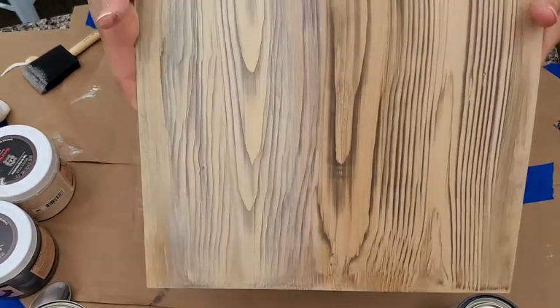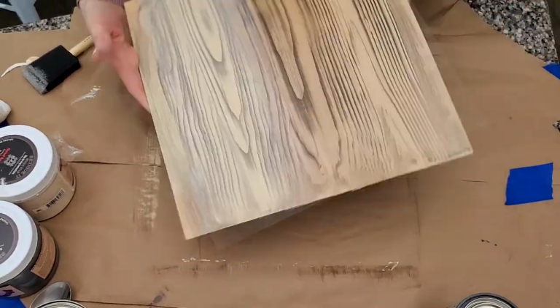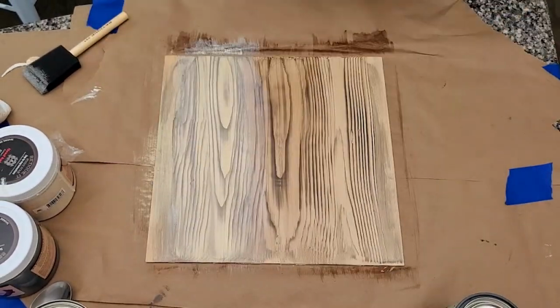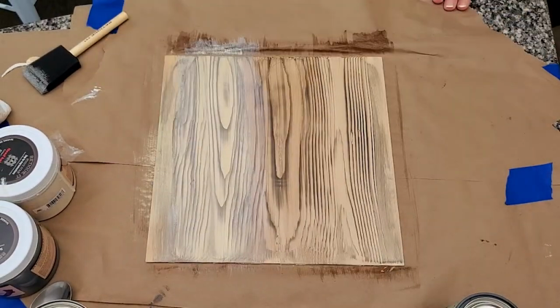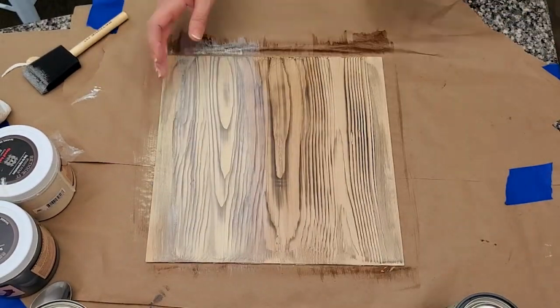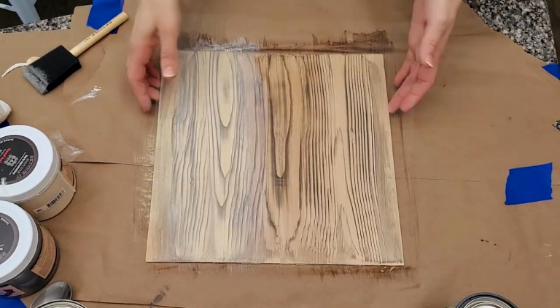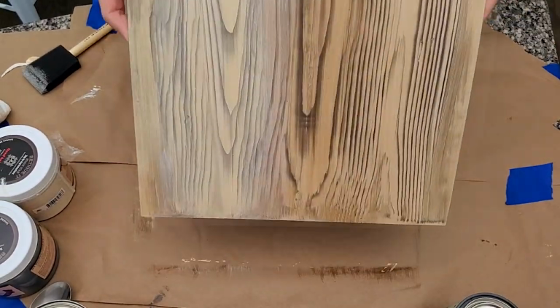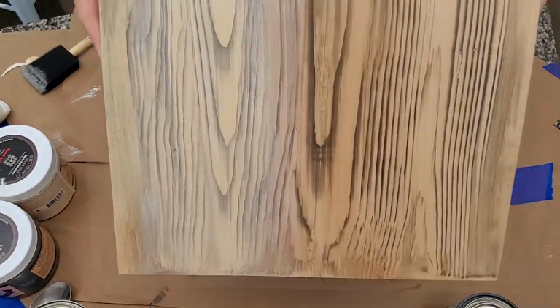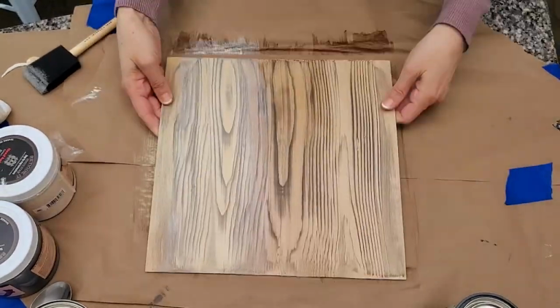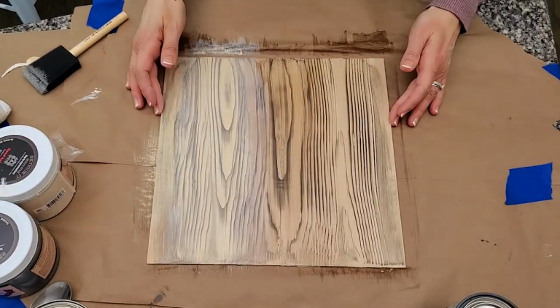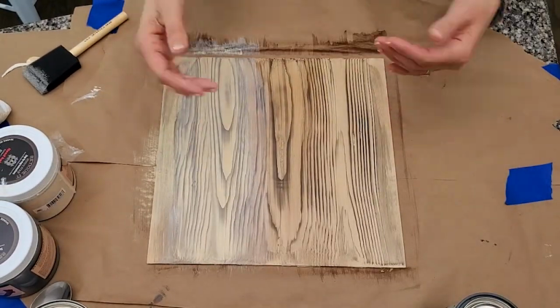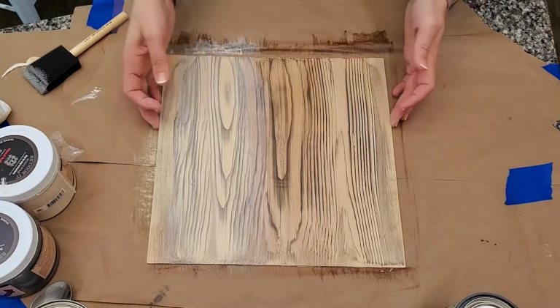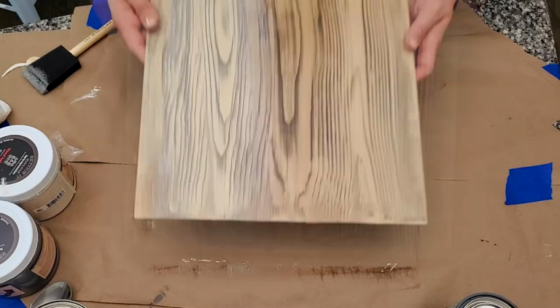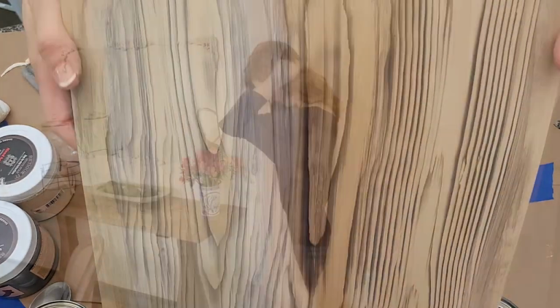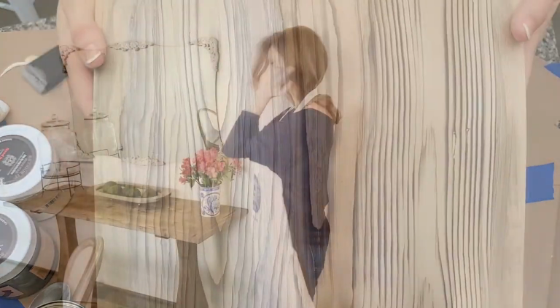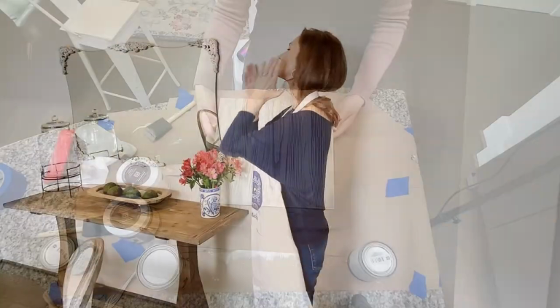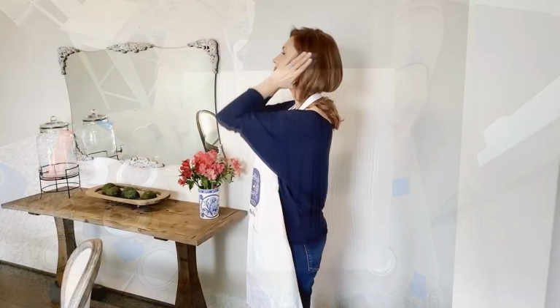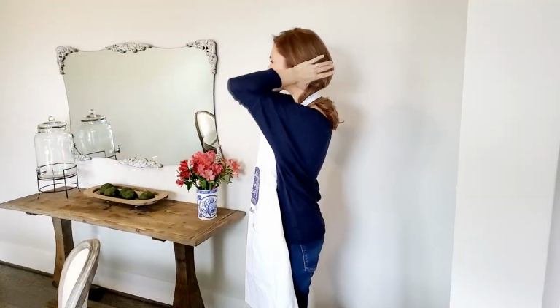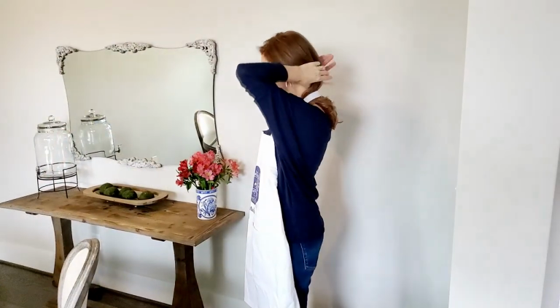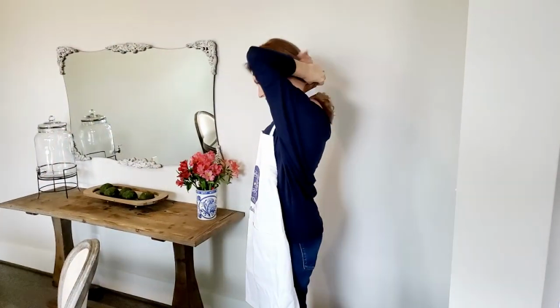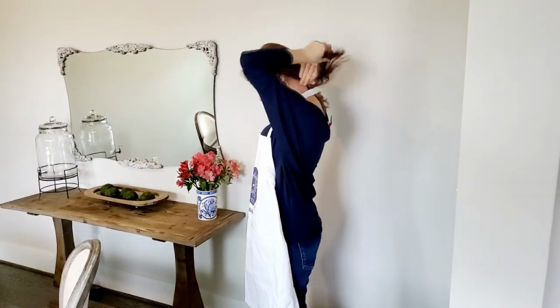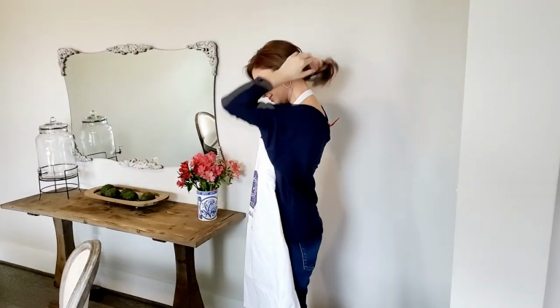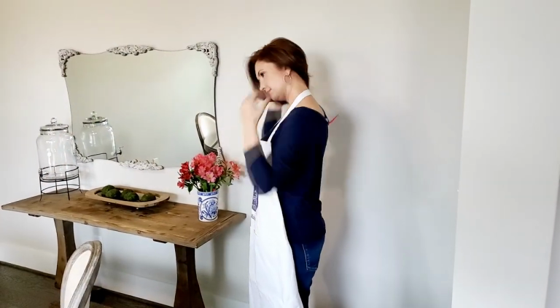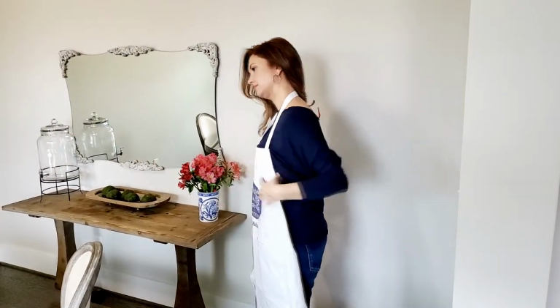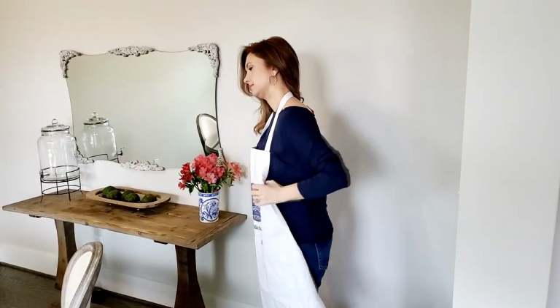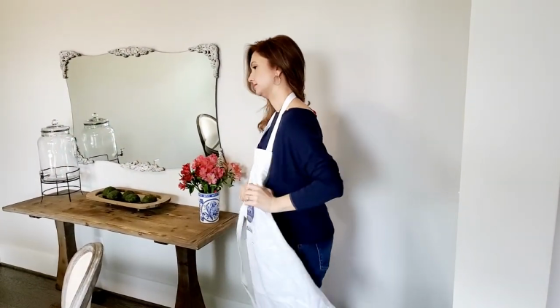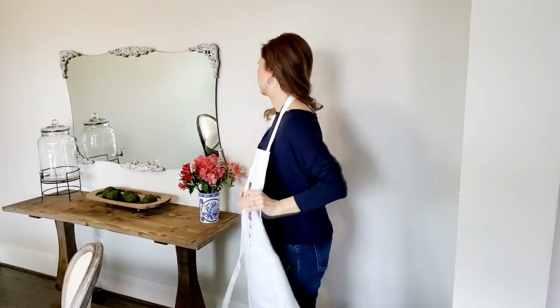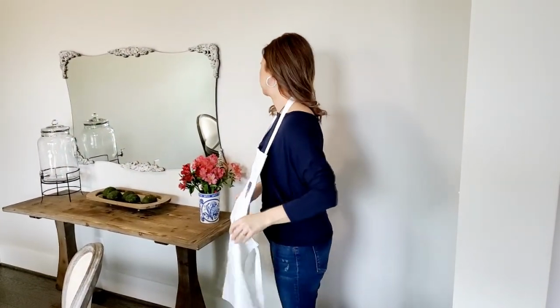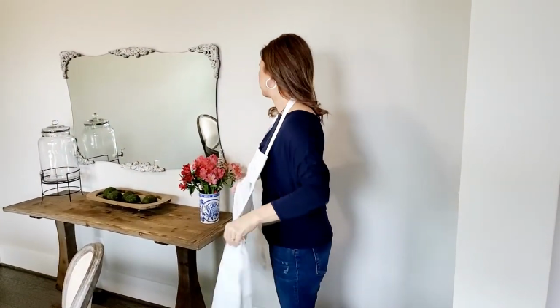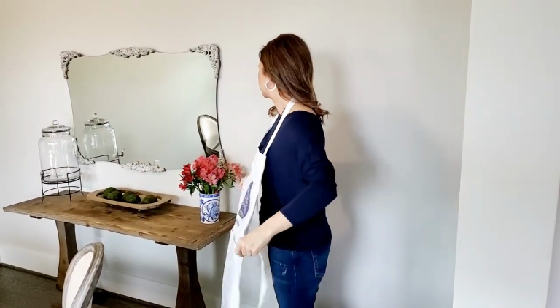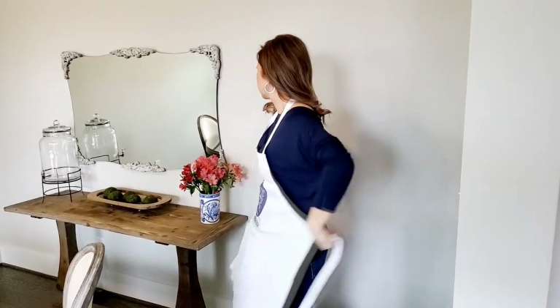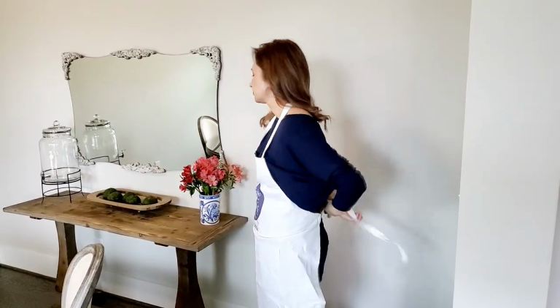After some trial and error, I finally got the look that I was going for. So now I'm ready to go ahead and apply this technique to the table.